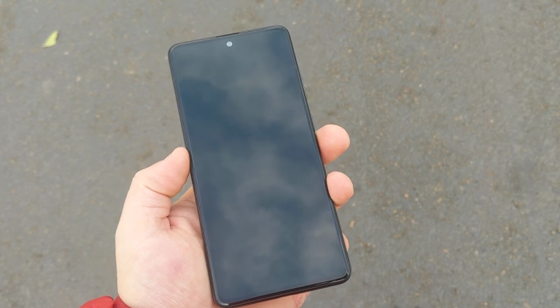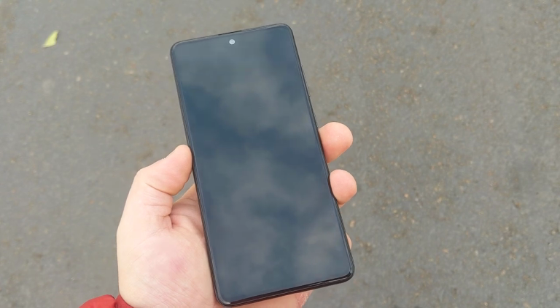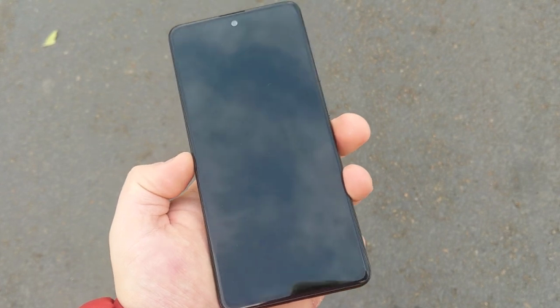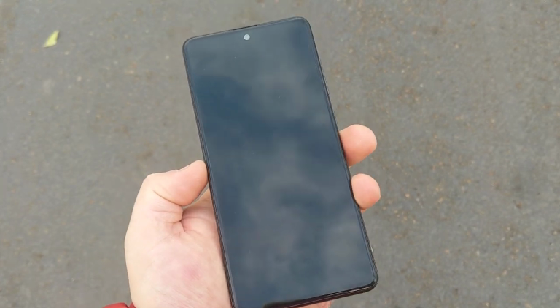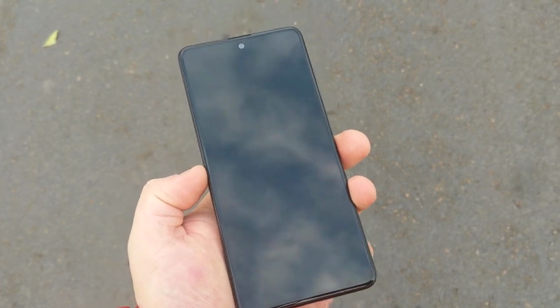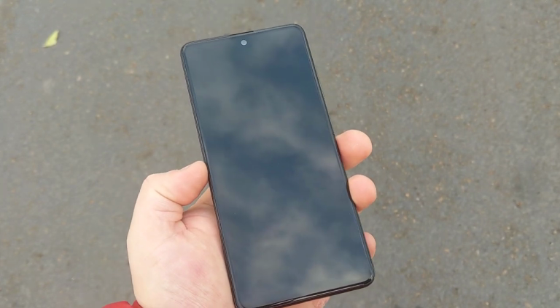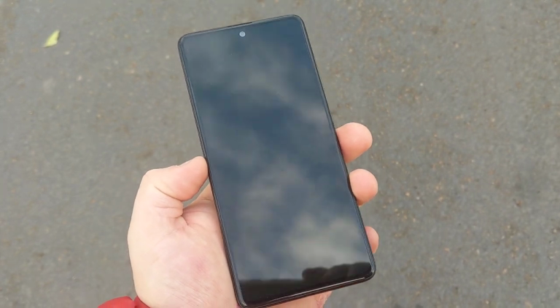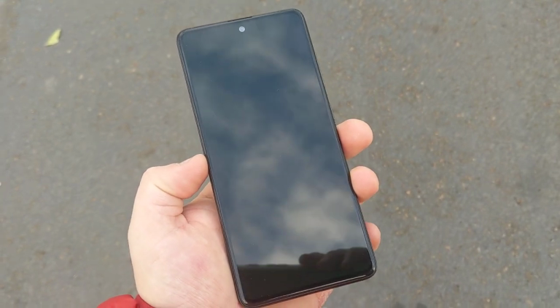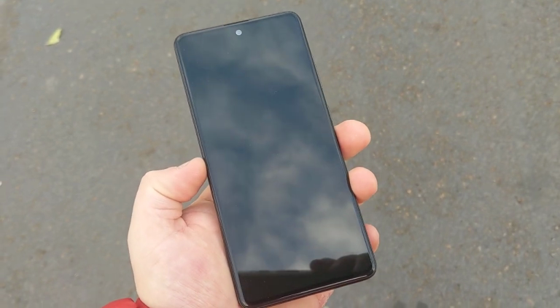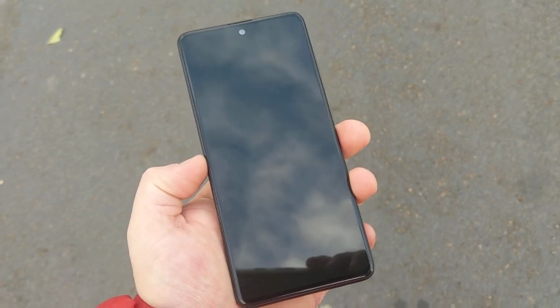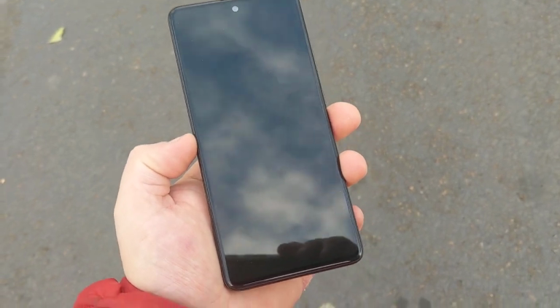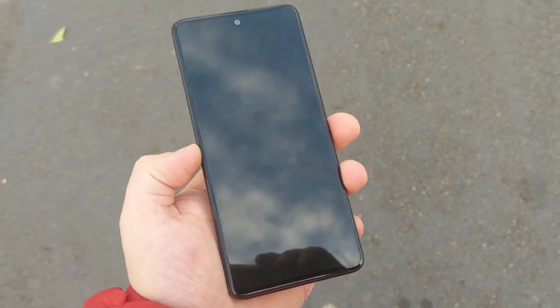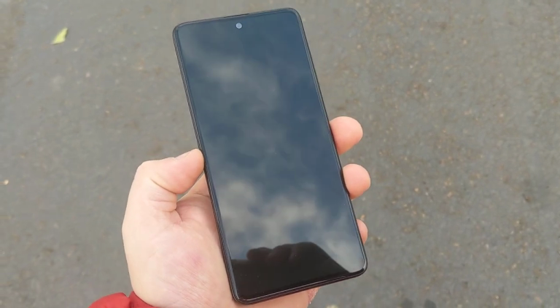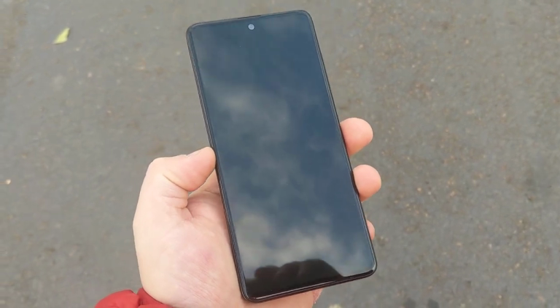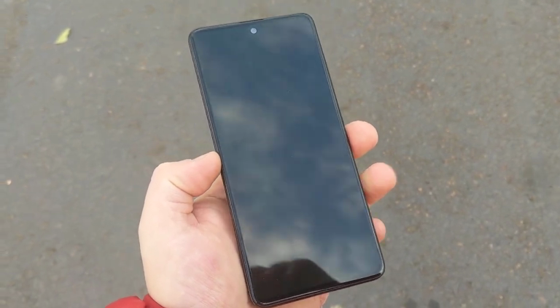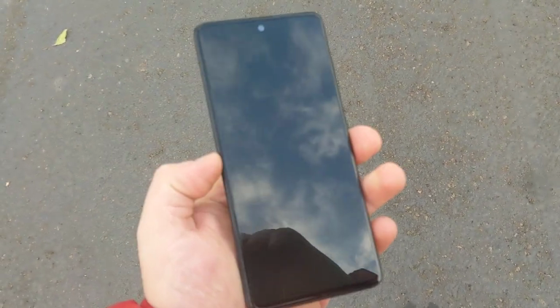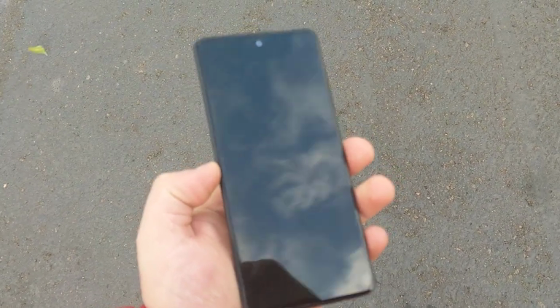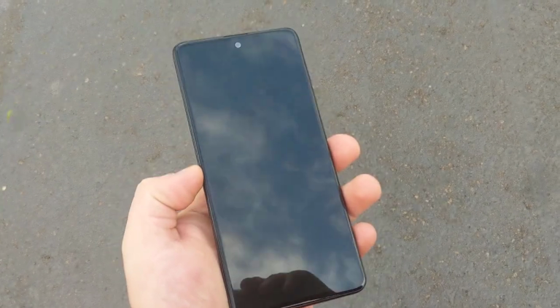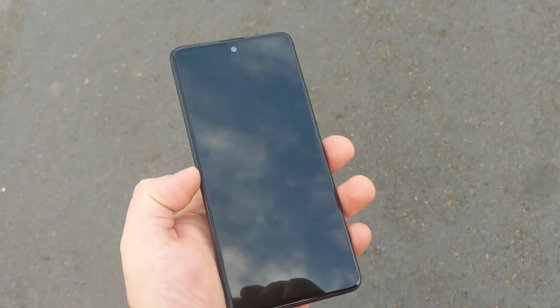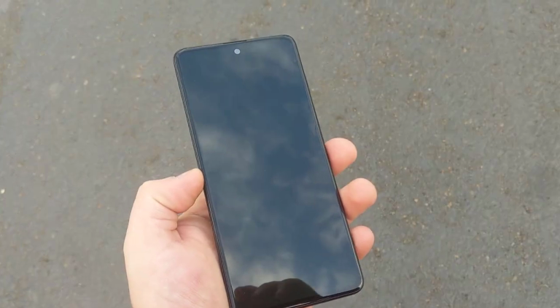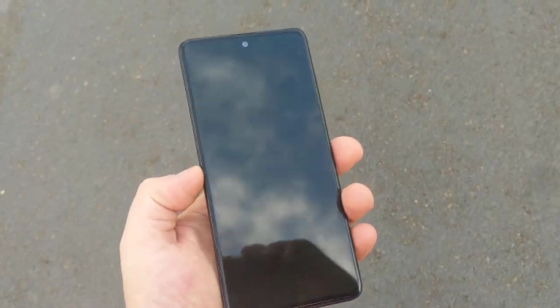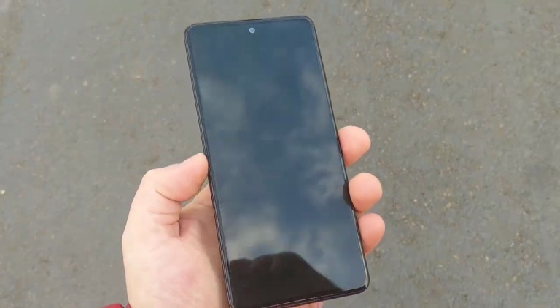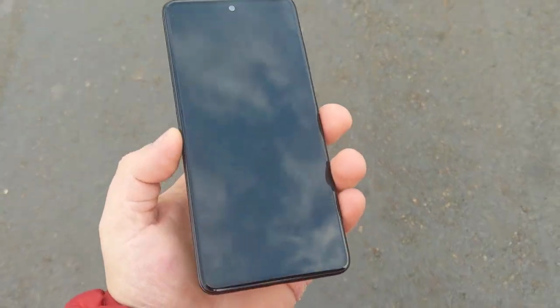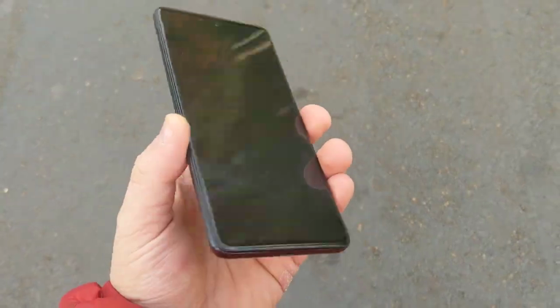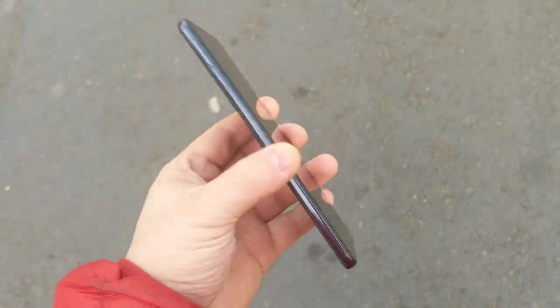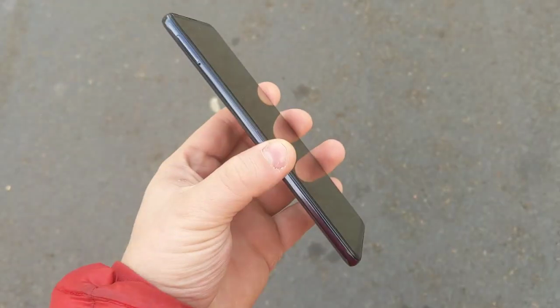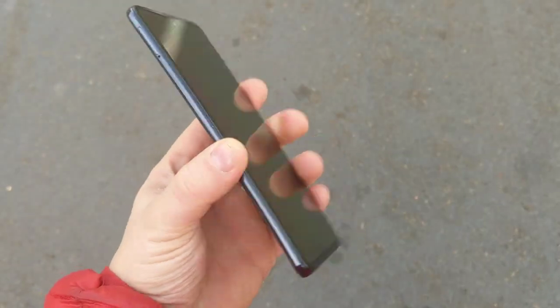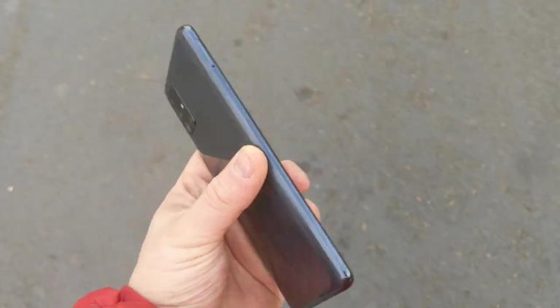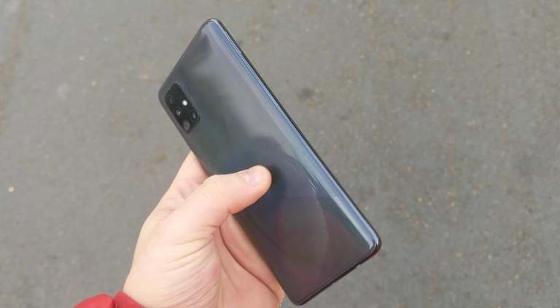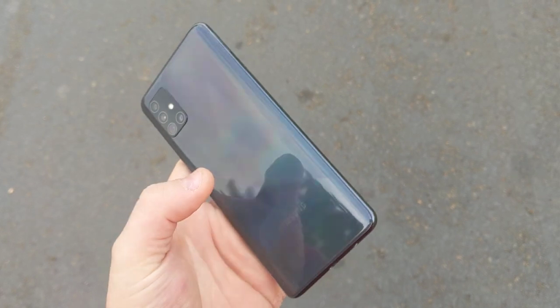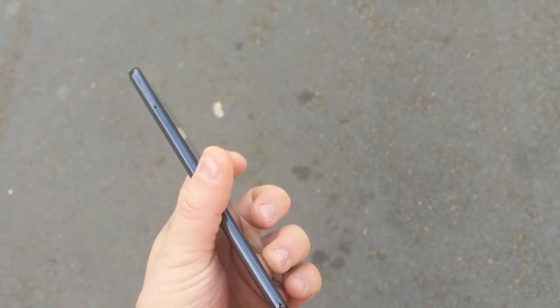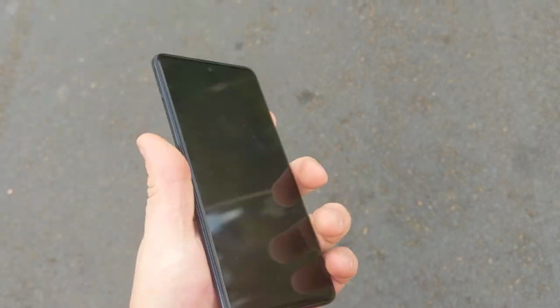I'm going to drop it from 1 foot all the way to 6 feet. I'm going to try it every foot on the back, sides, and the front.